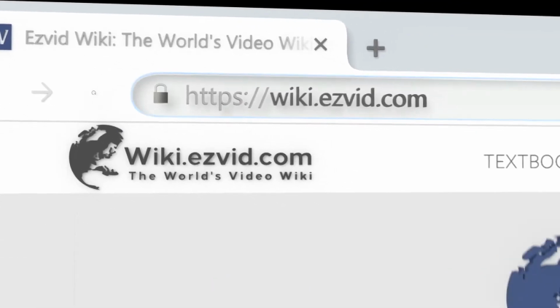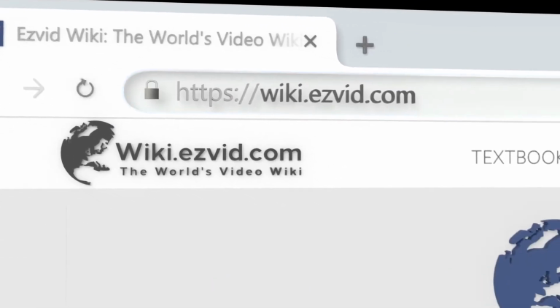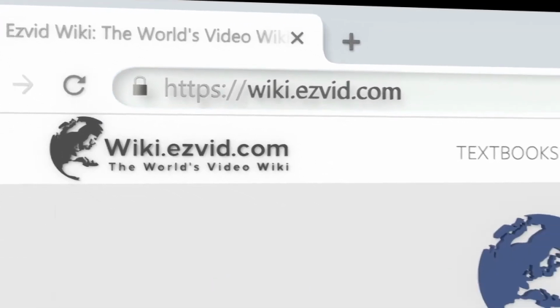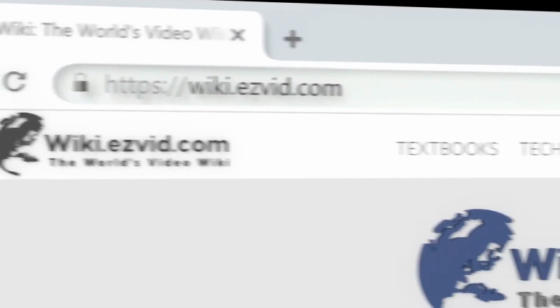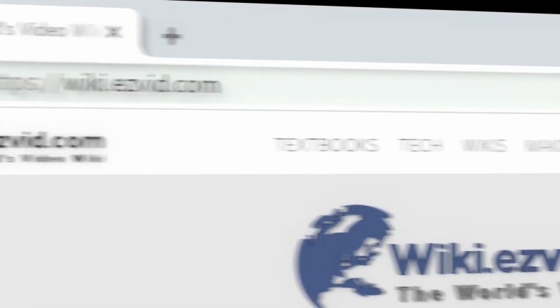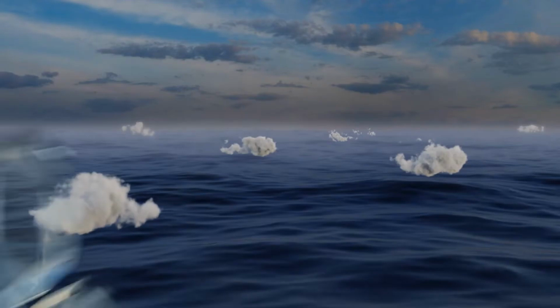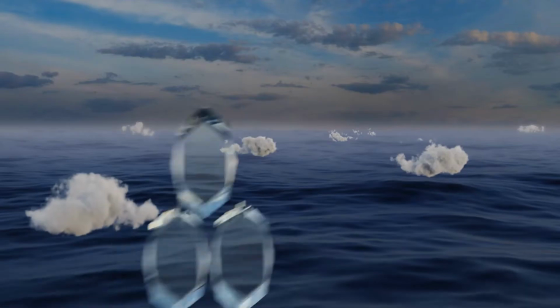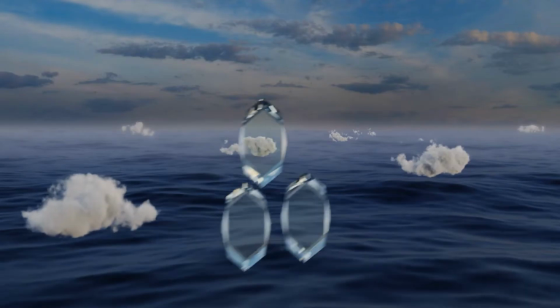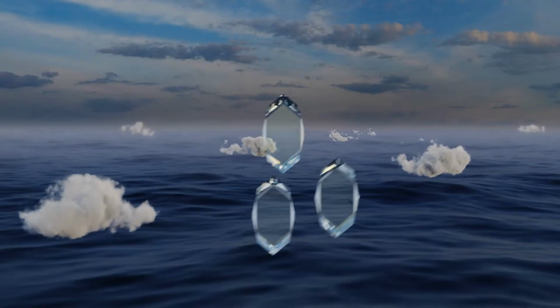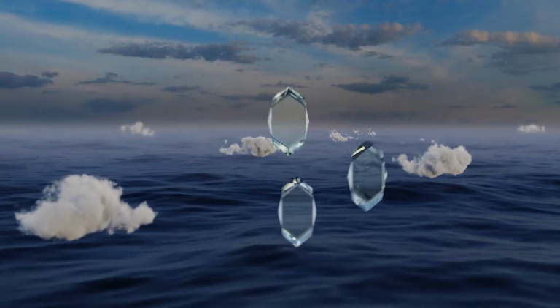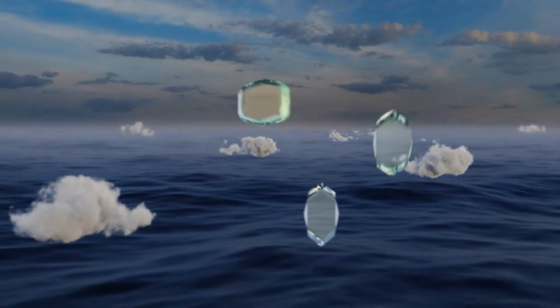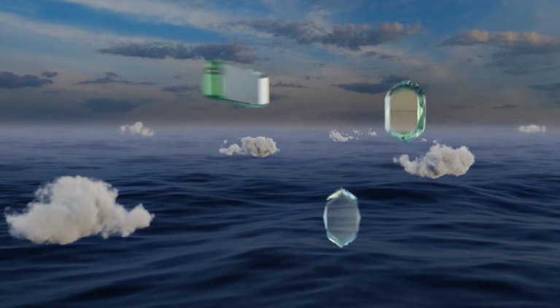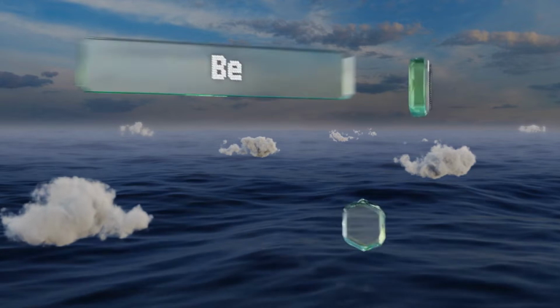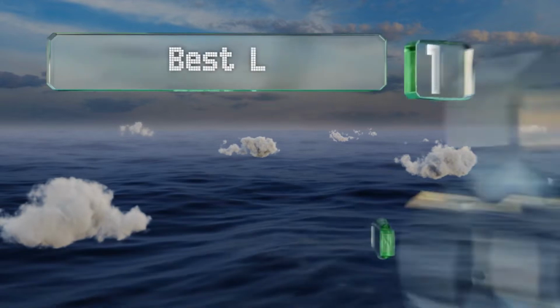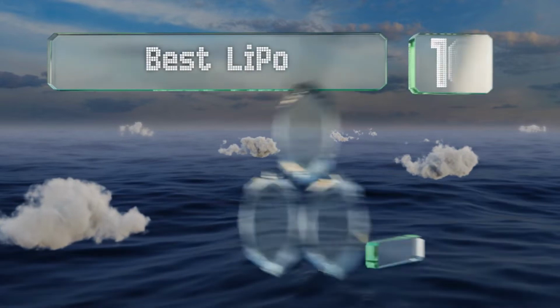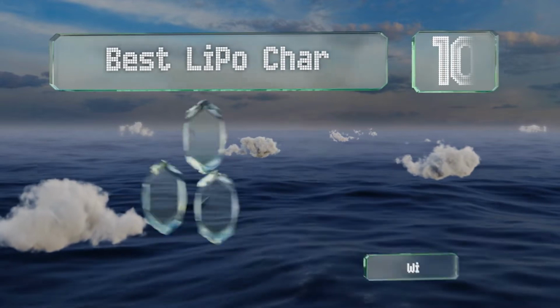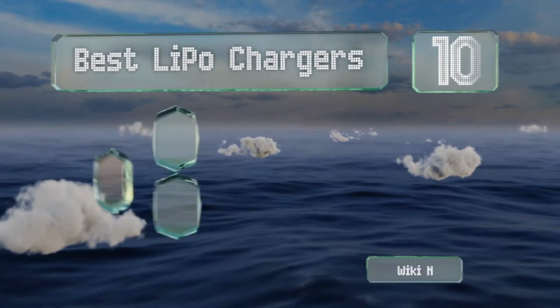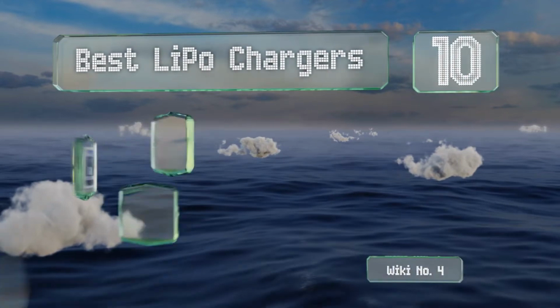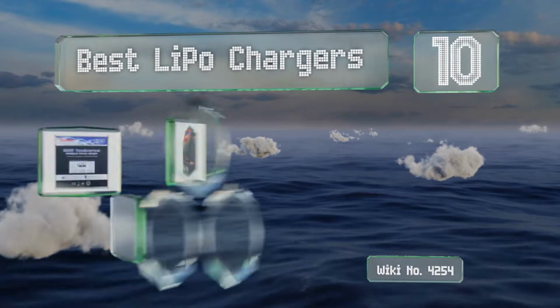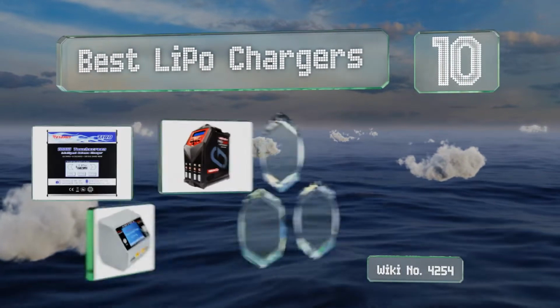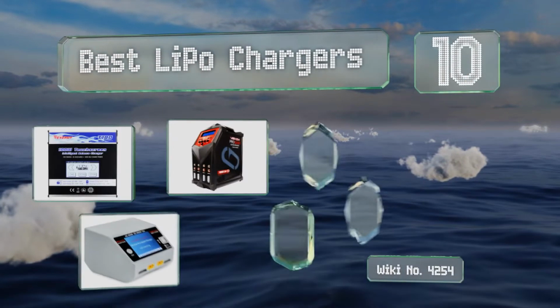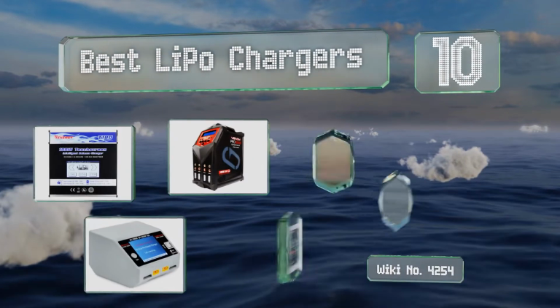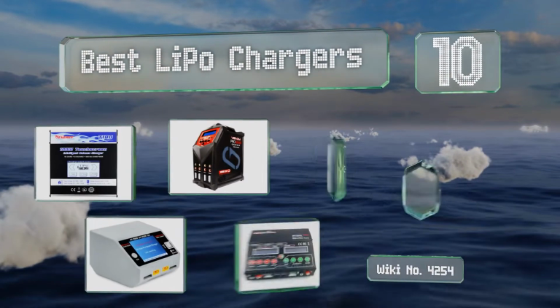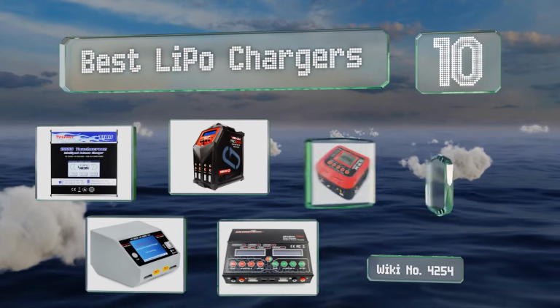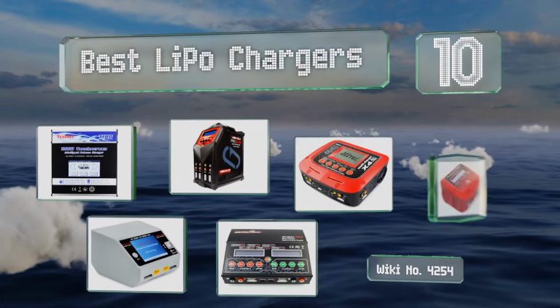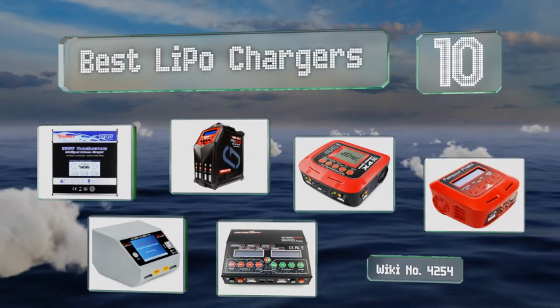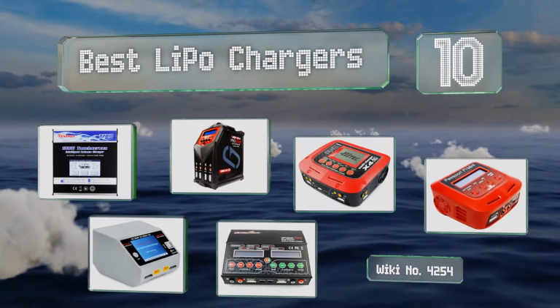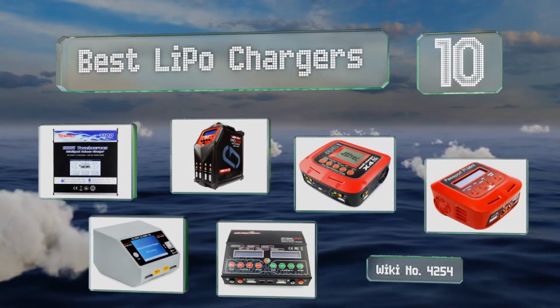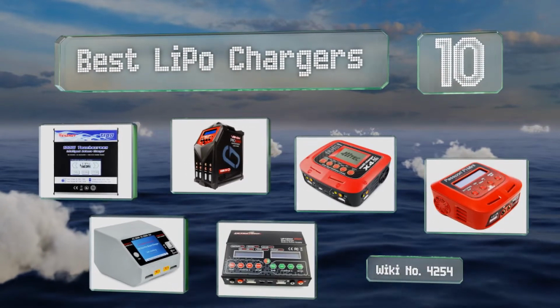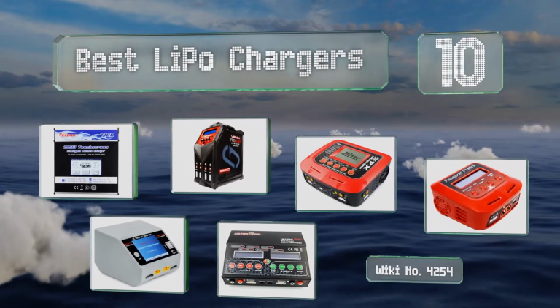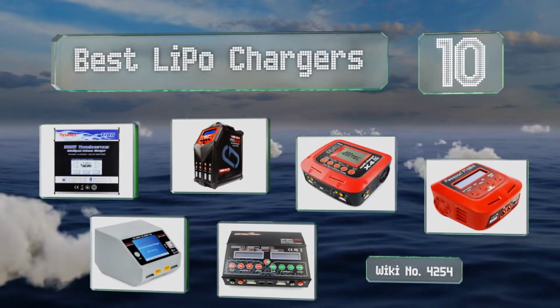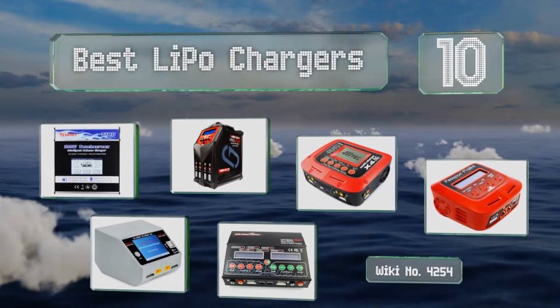EasyVid presents the 10 best LiPo chargers. Let's get started with the list.